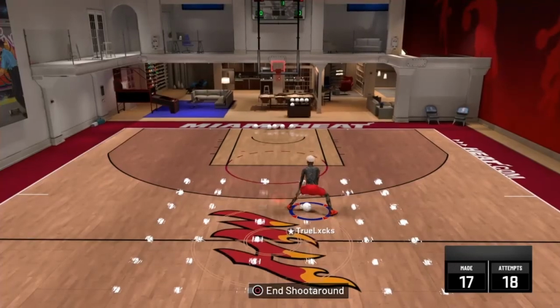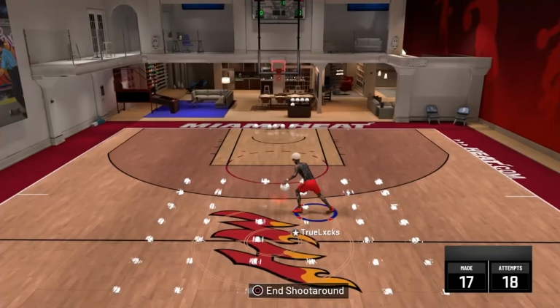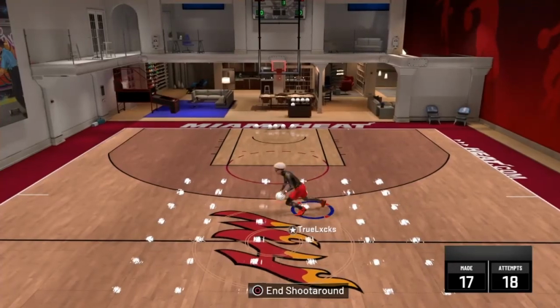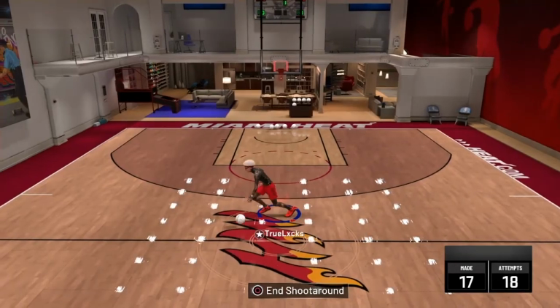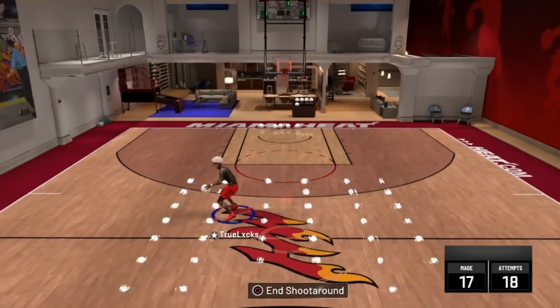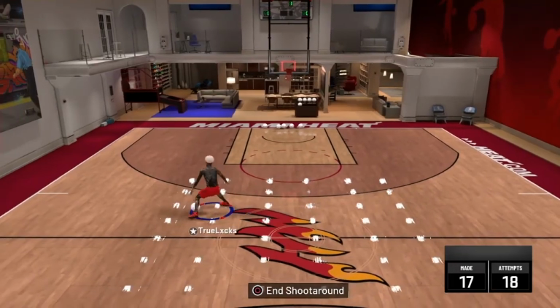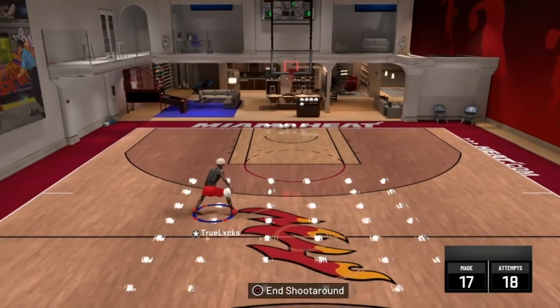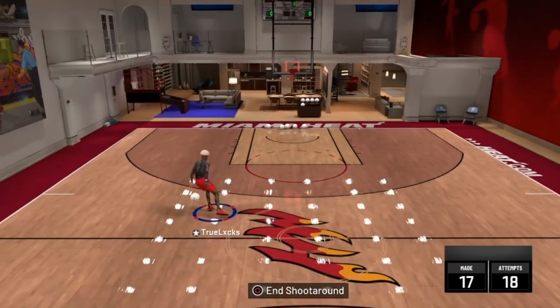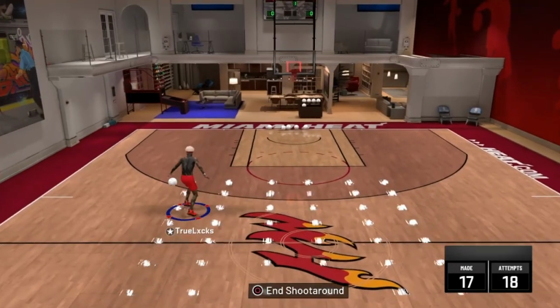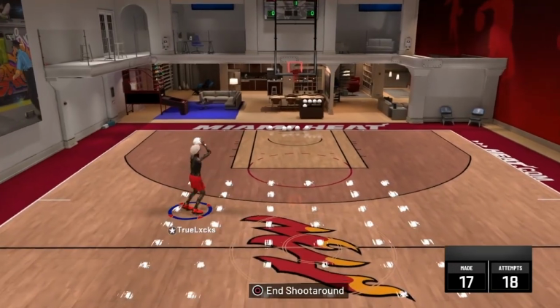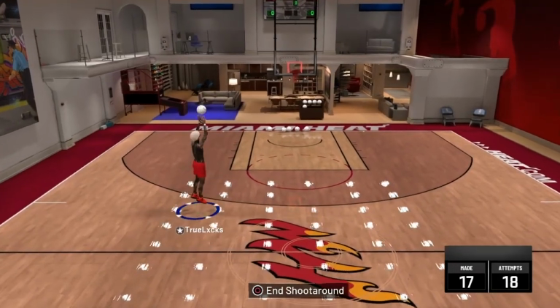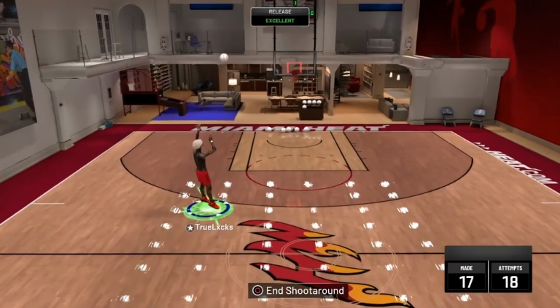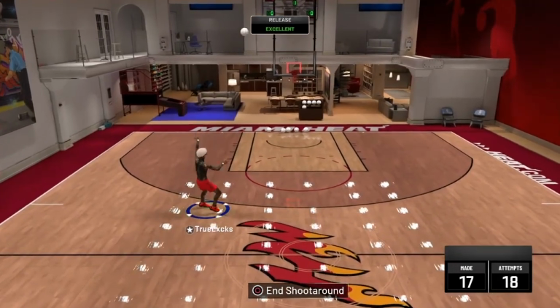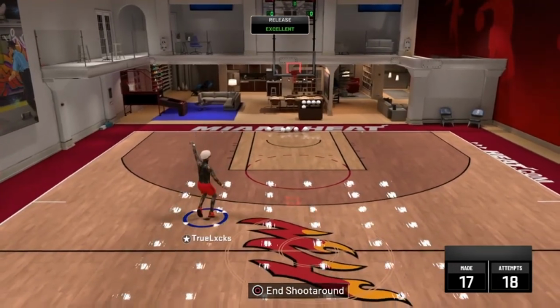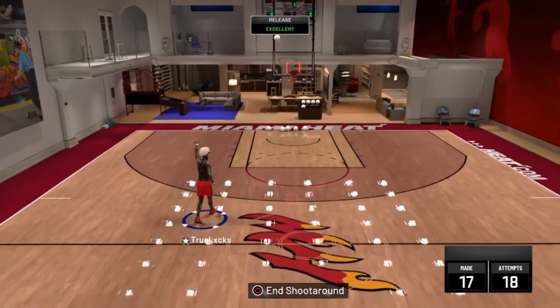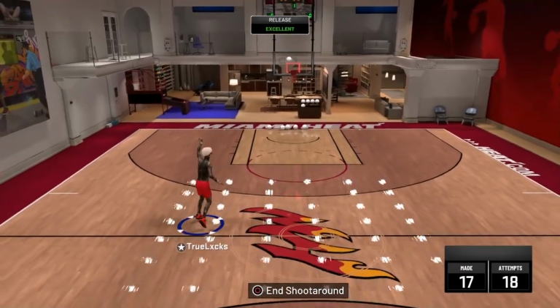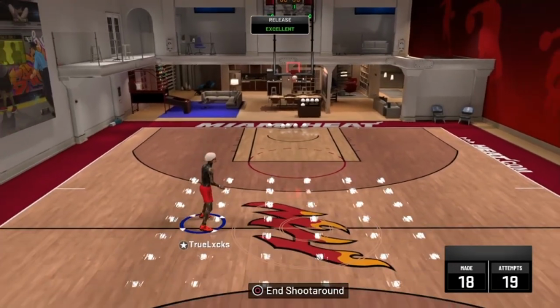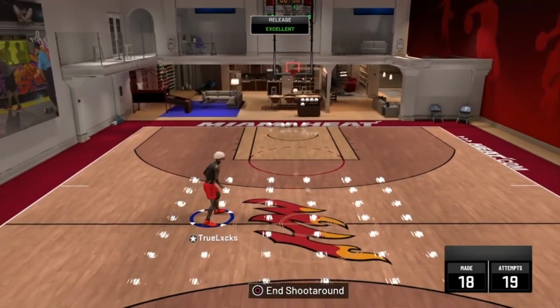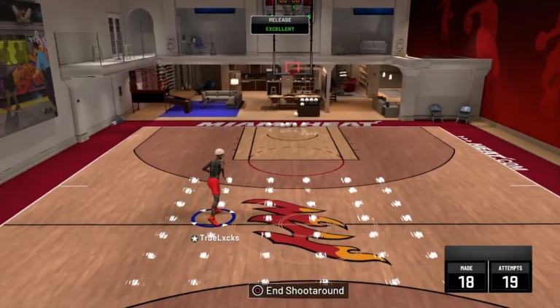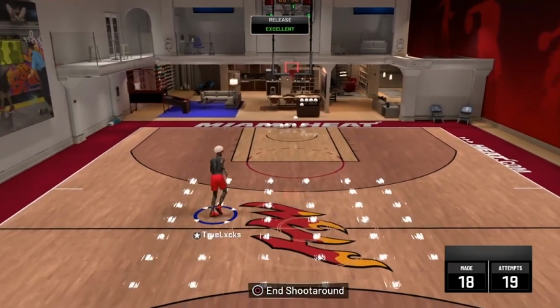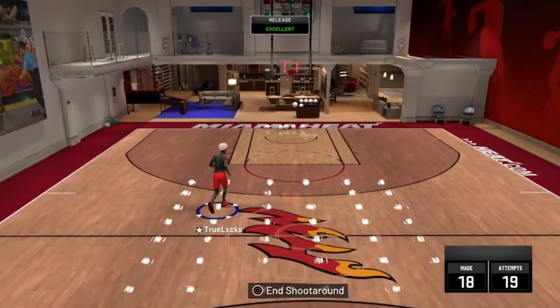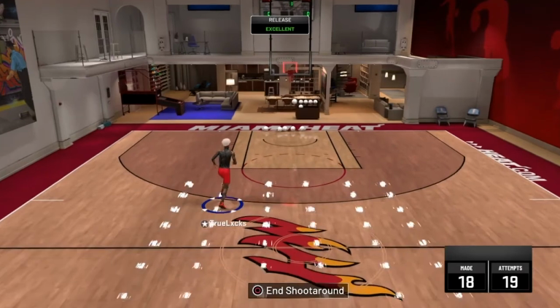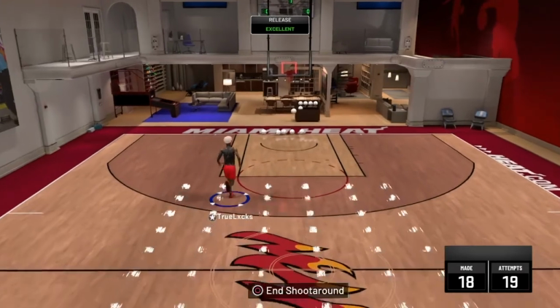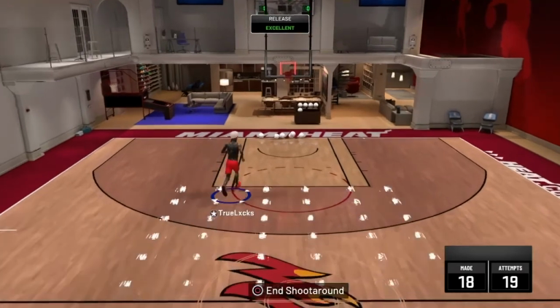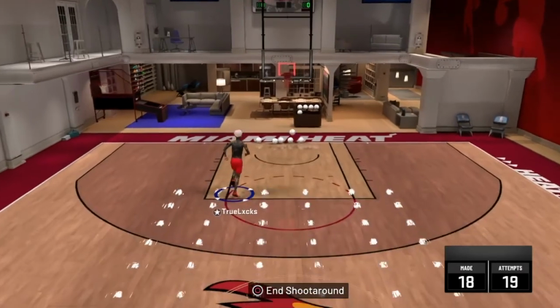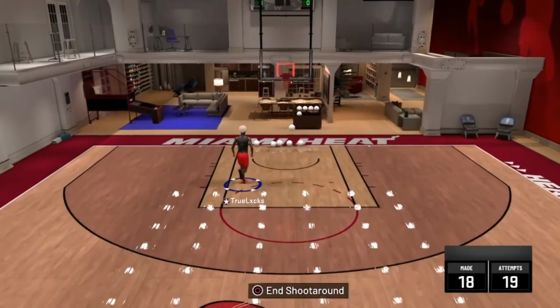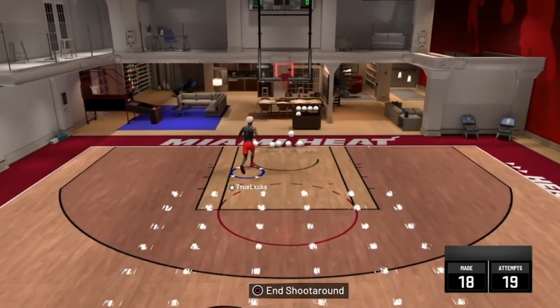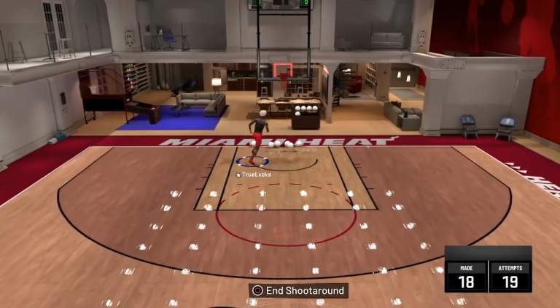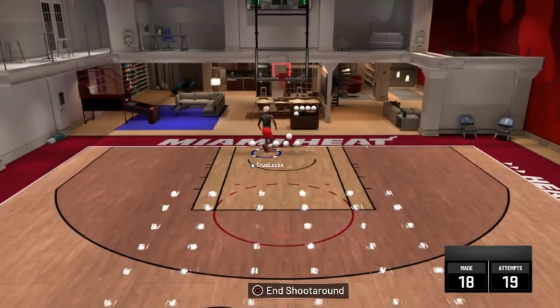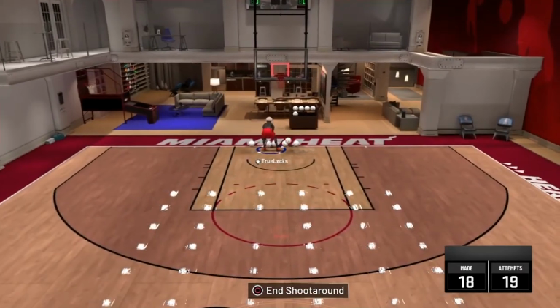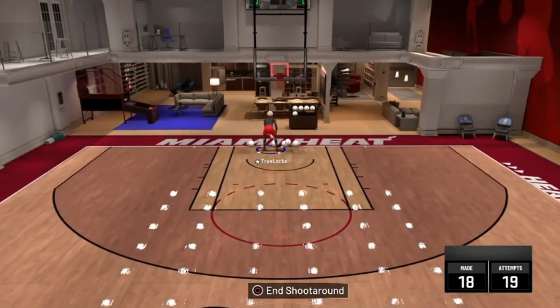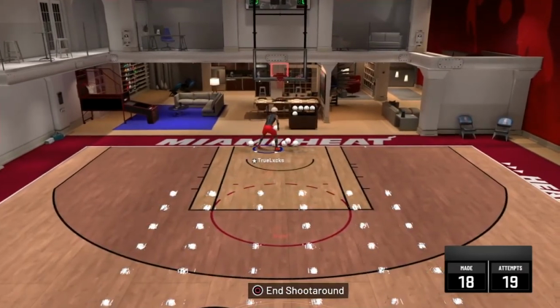Alrighty, I know y'all miss me, but I got your boys with a banger today. So today, we're going to be talking about how to be a more comp guard.